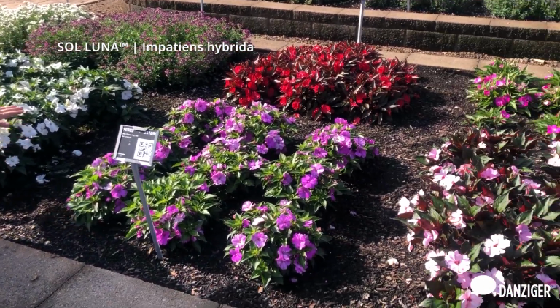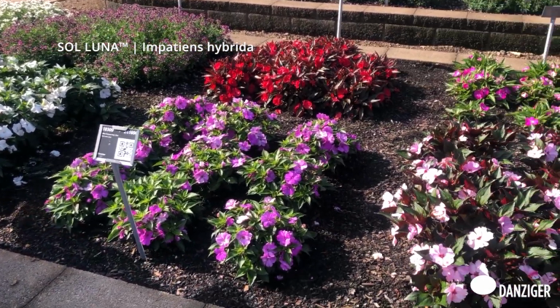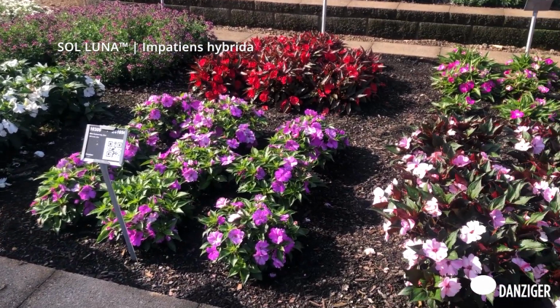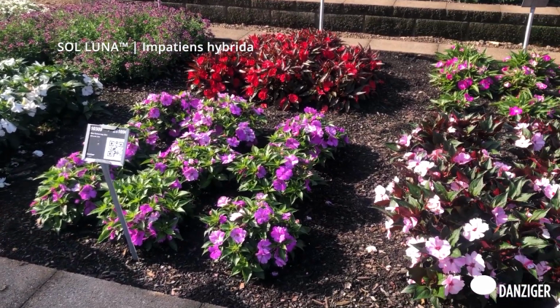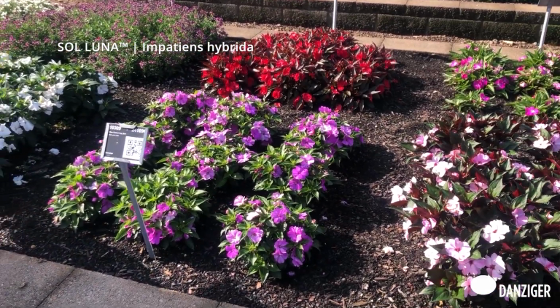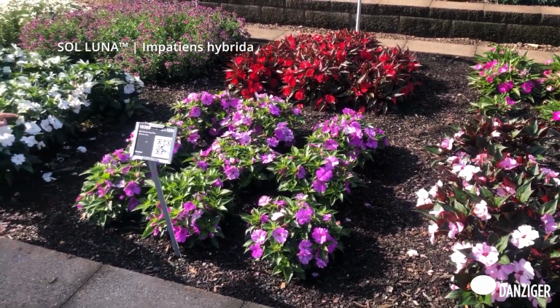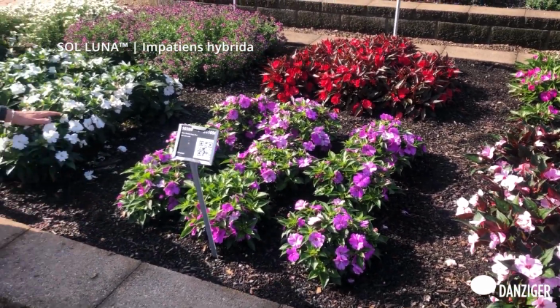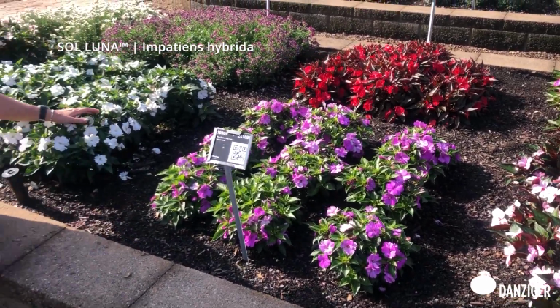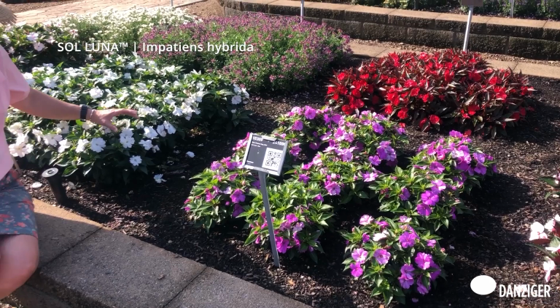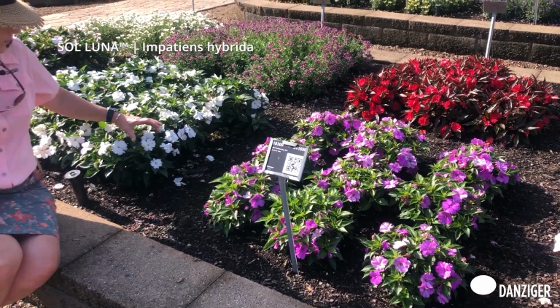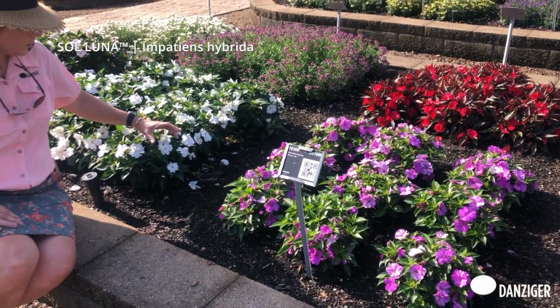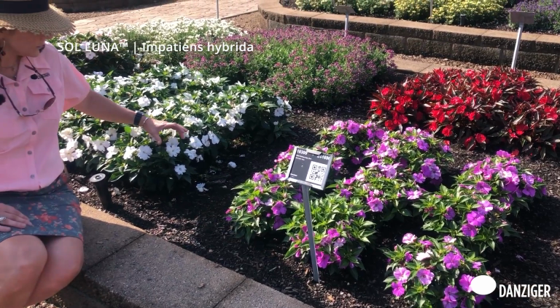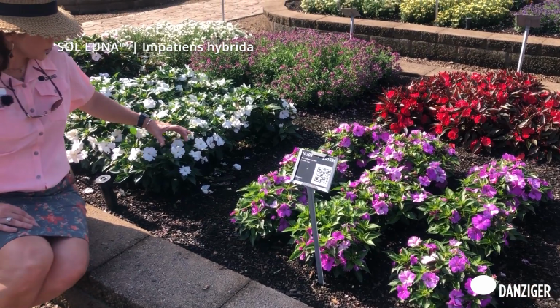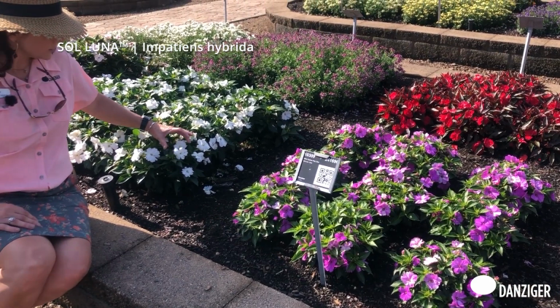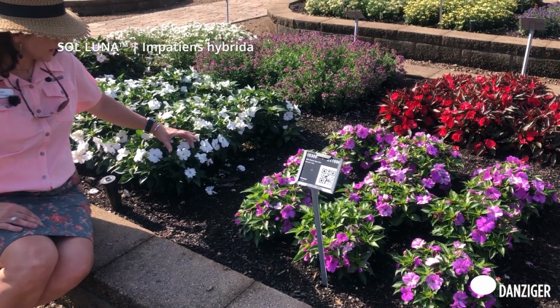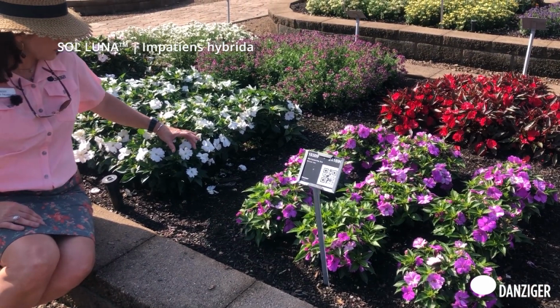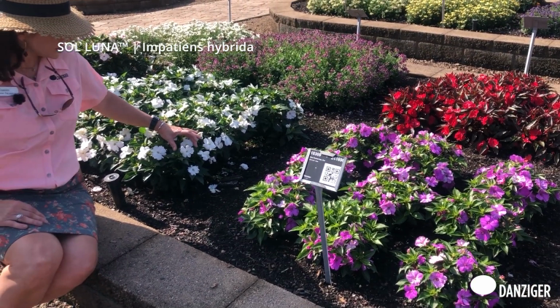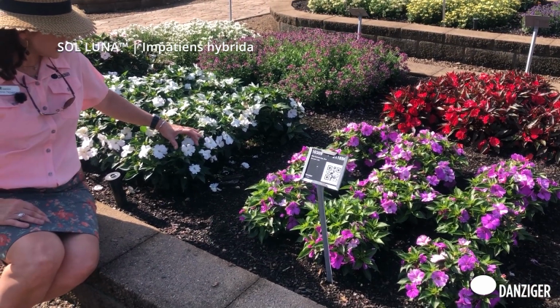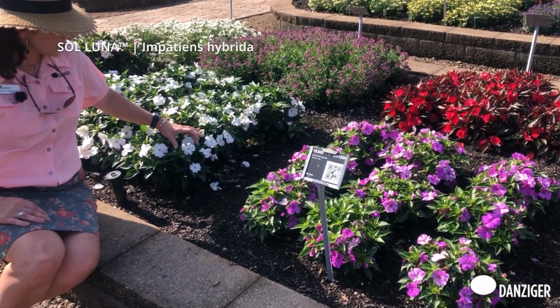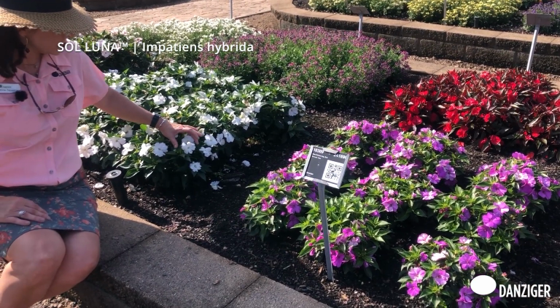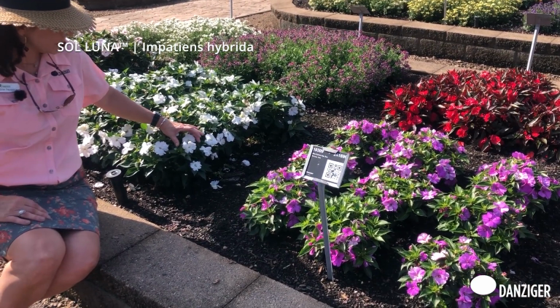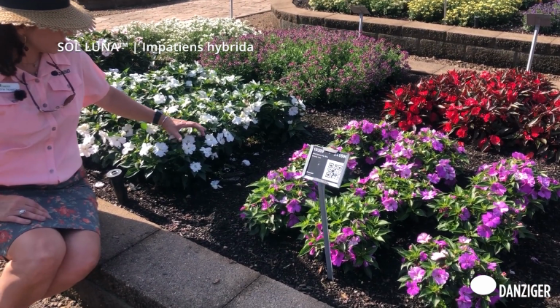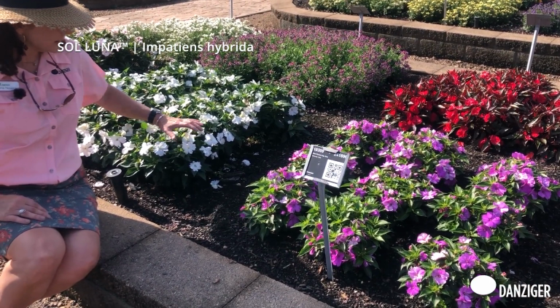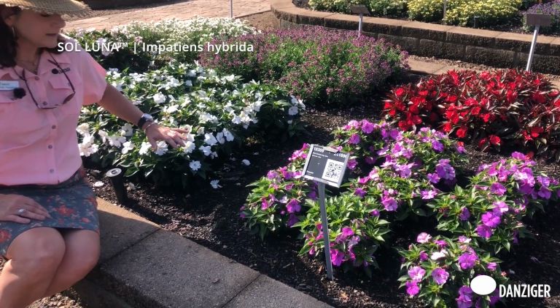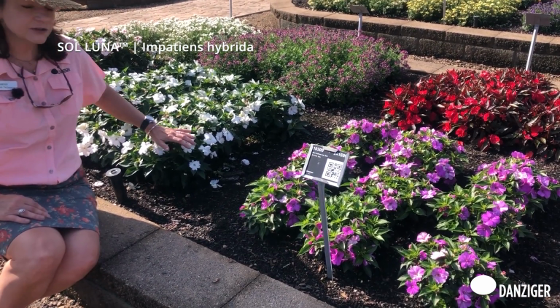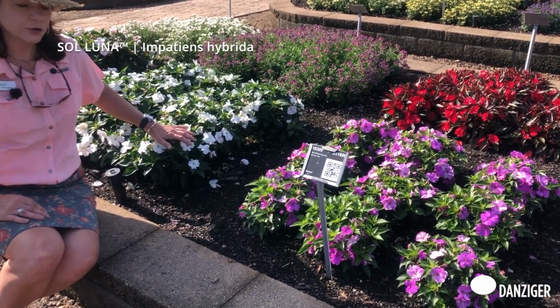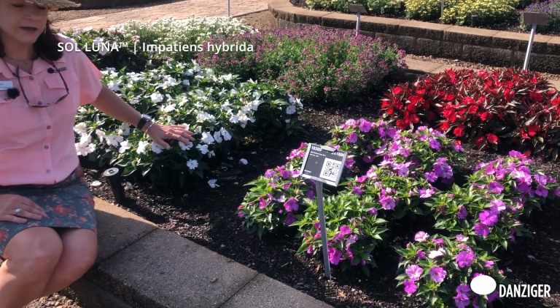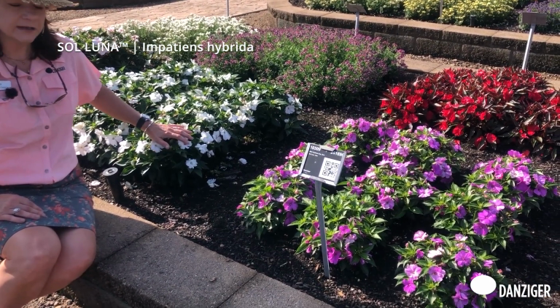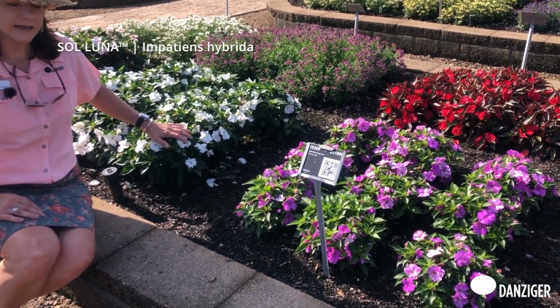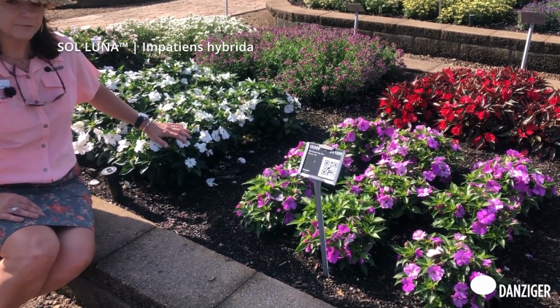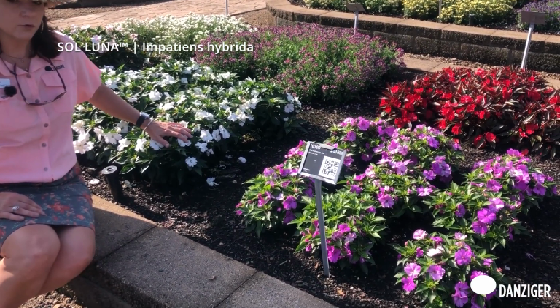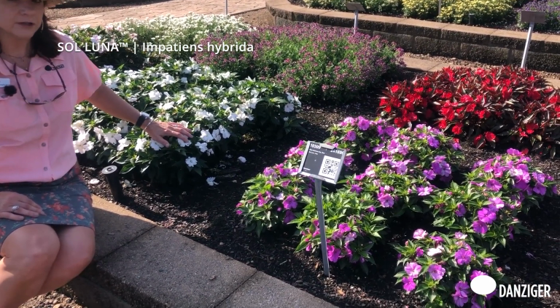Behind me is the white as well, with large flower size on here, nice green, neat foliage.